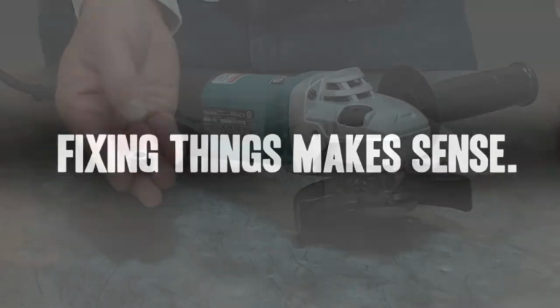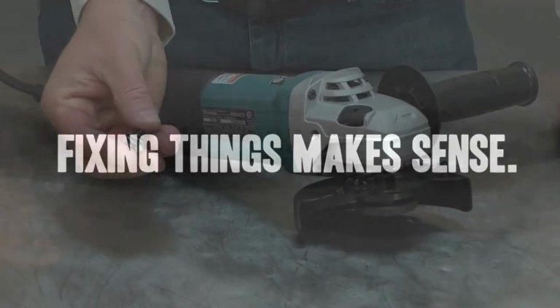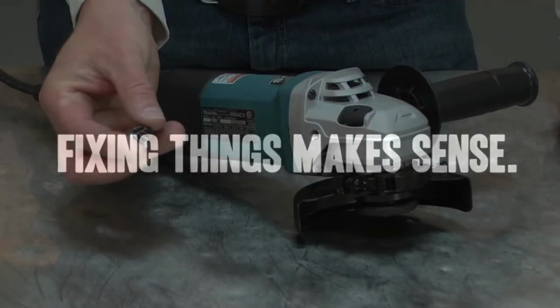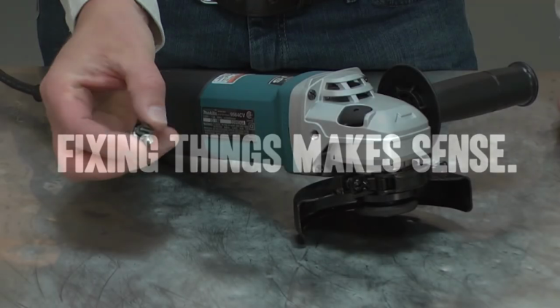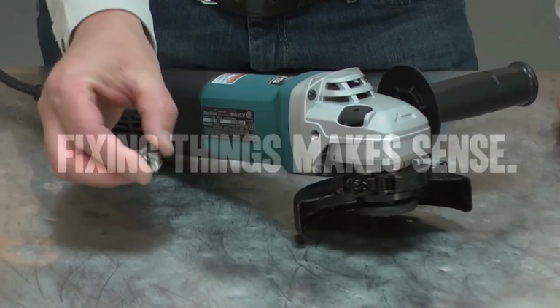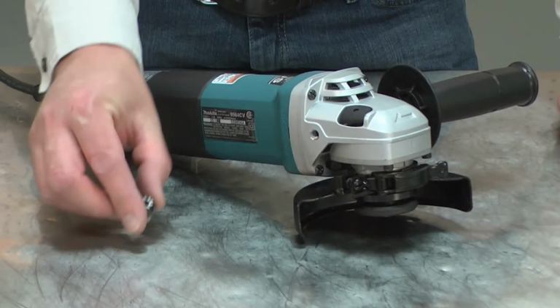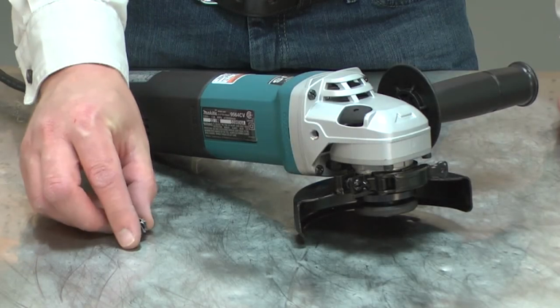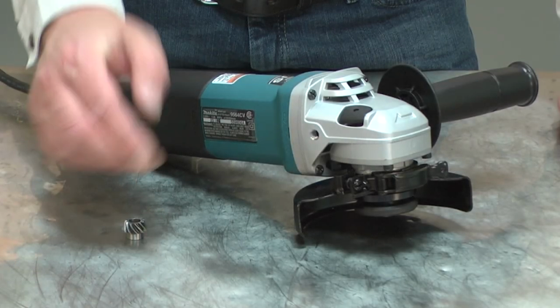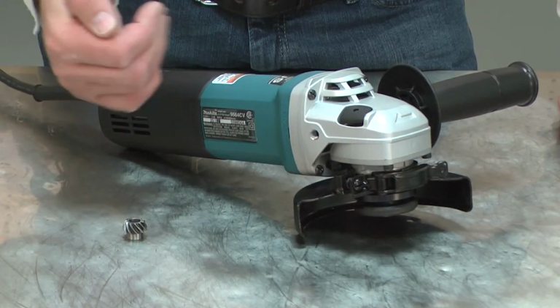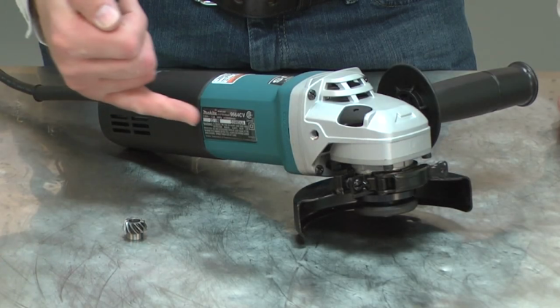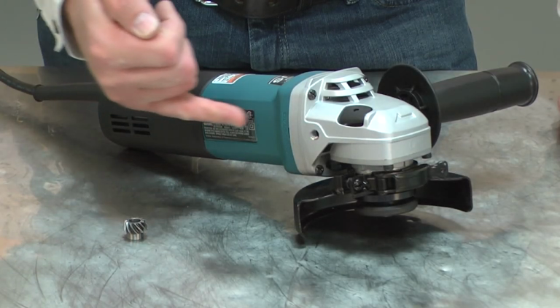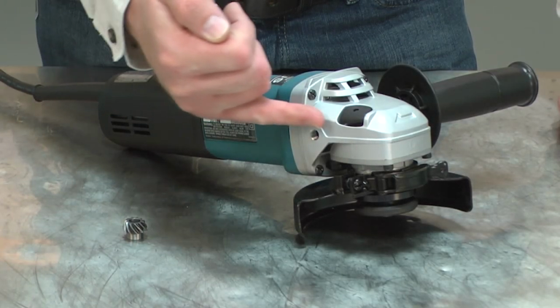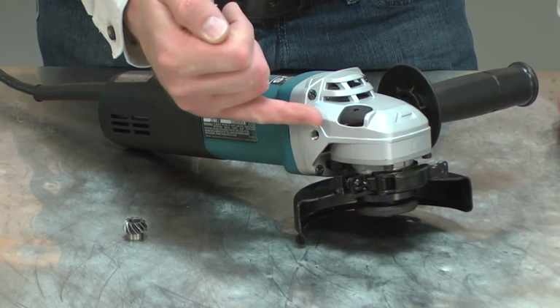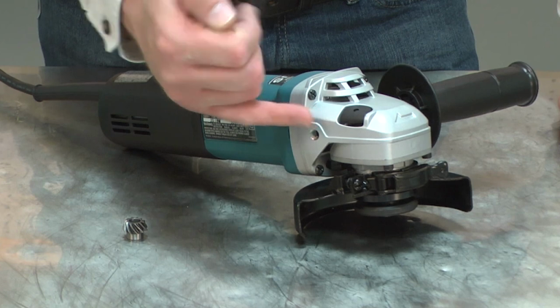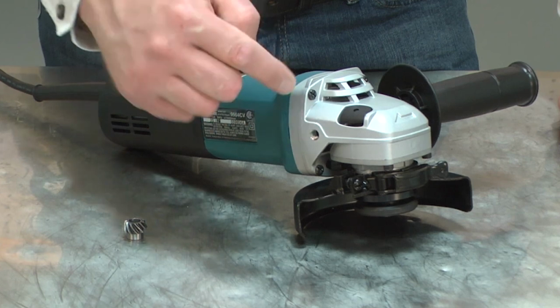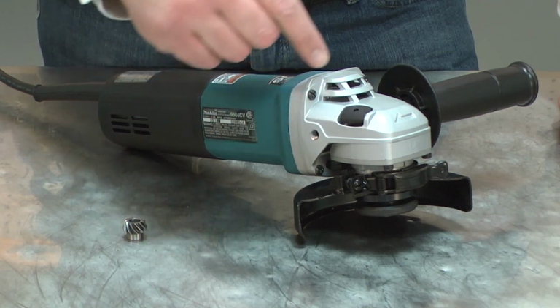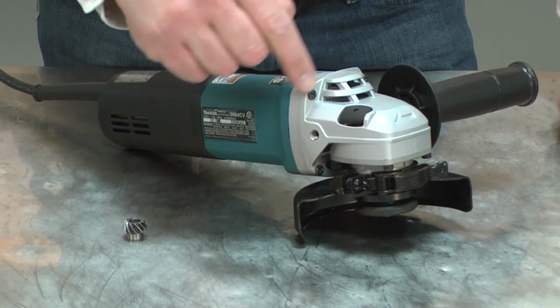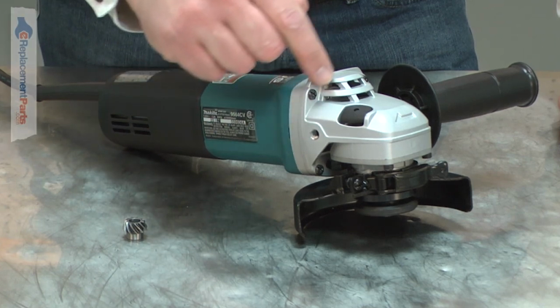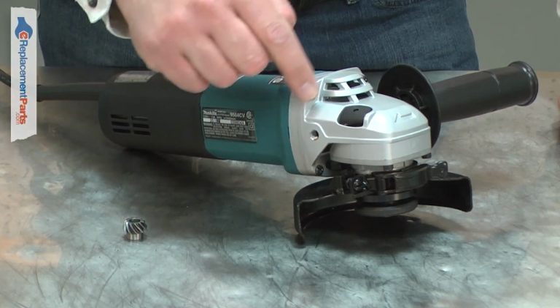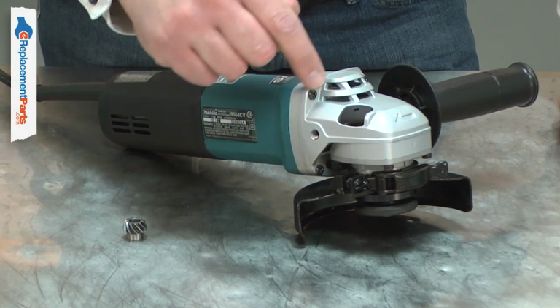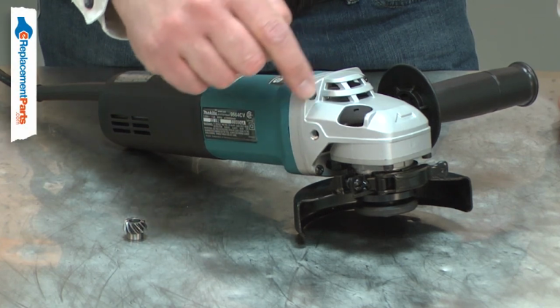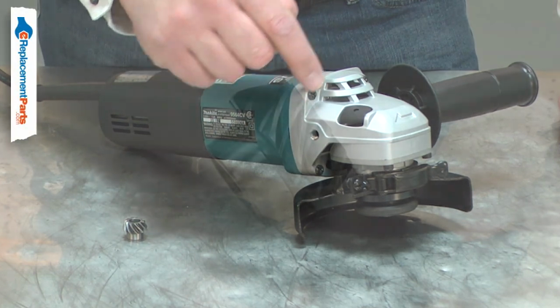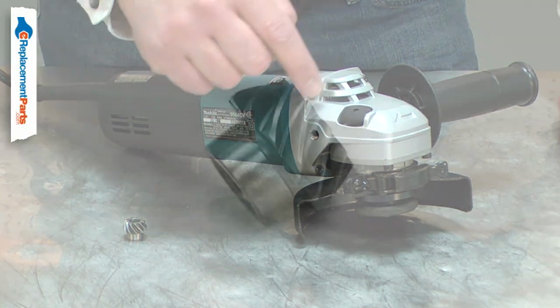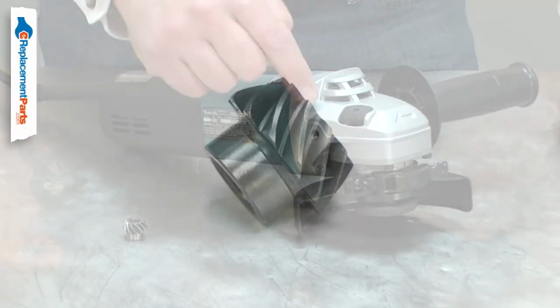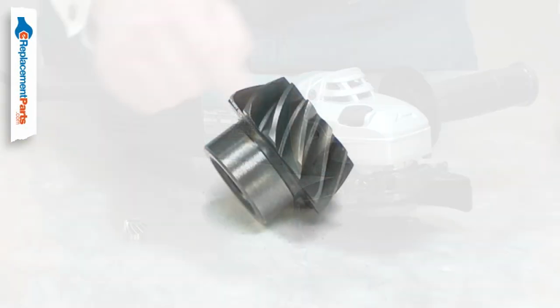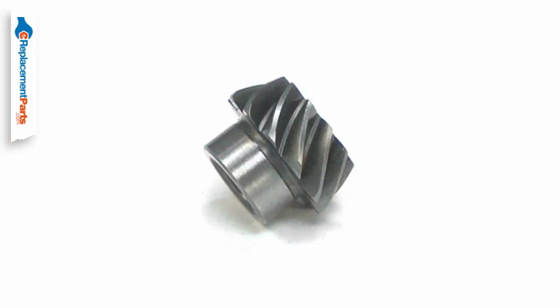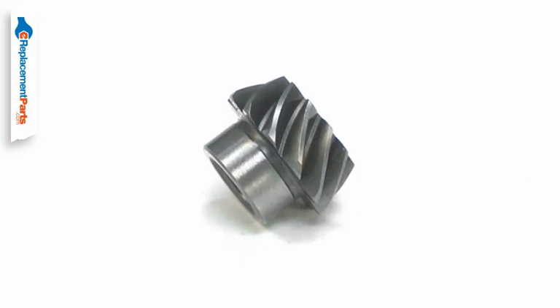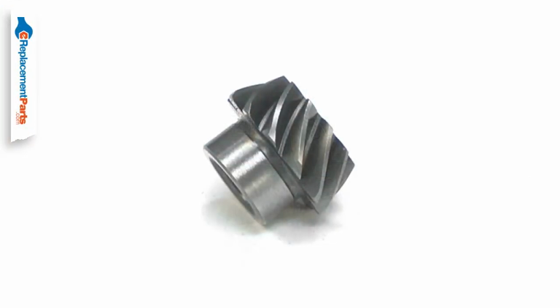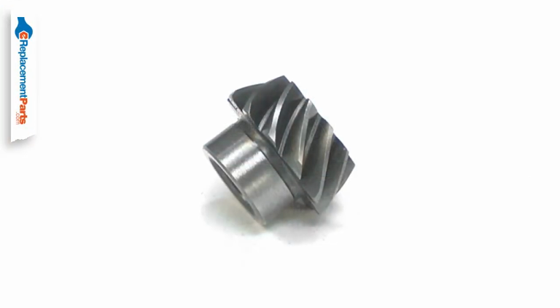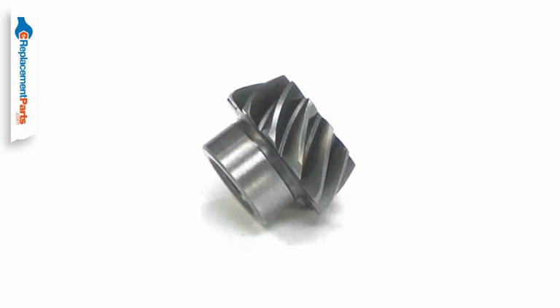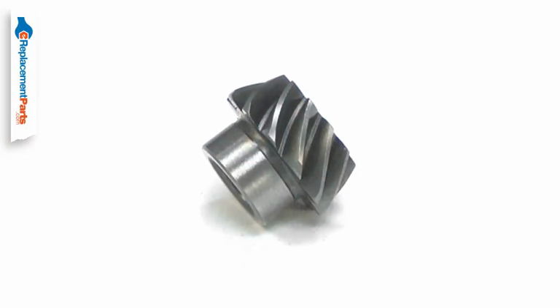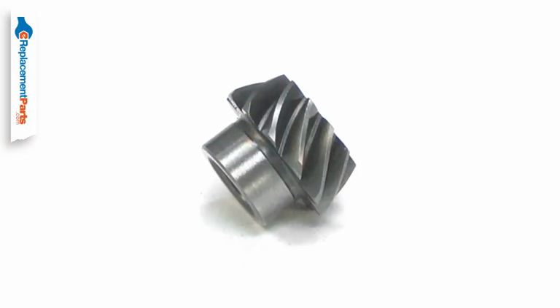The spiral bevel gear is attached to your grinder's armature shaft. It drives the spindle gear. Over time, the gear will wear and eventually fail.